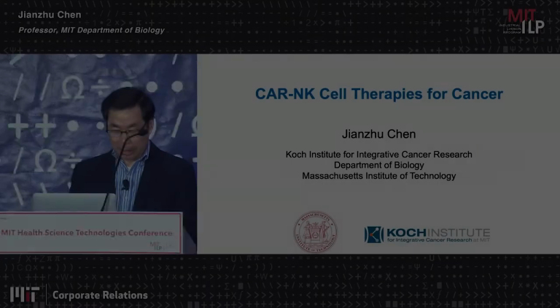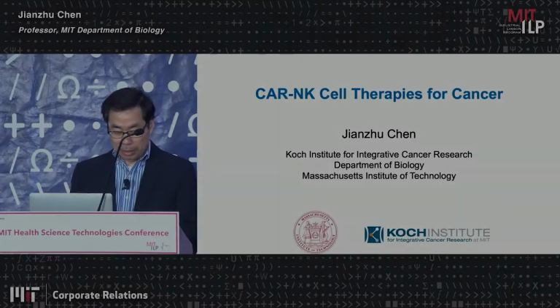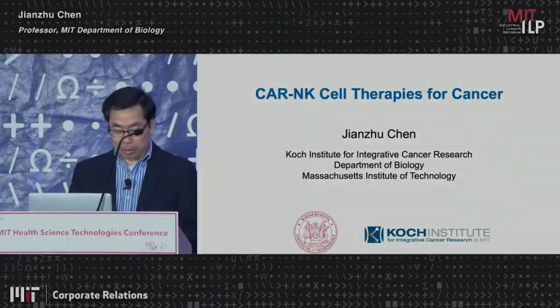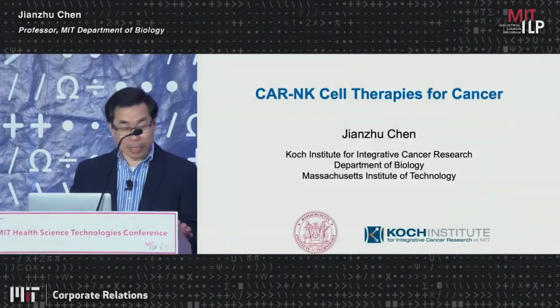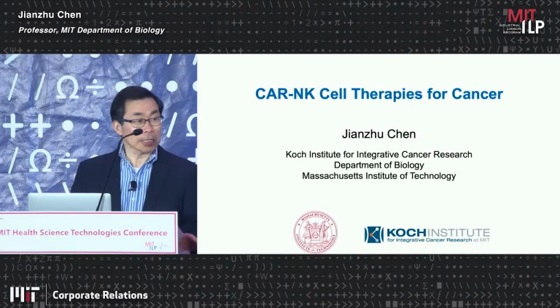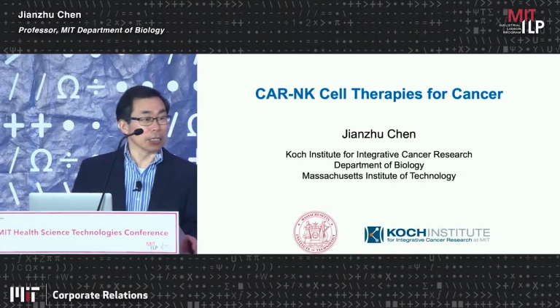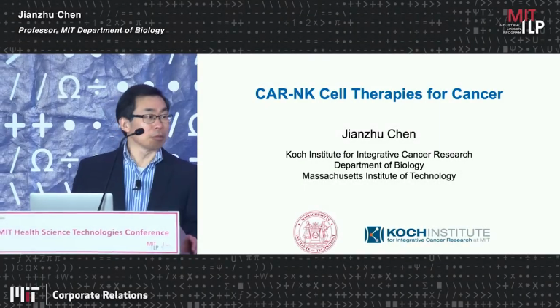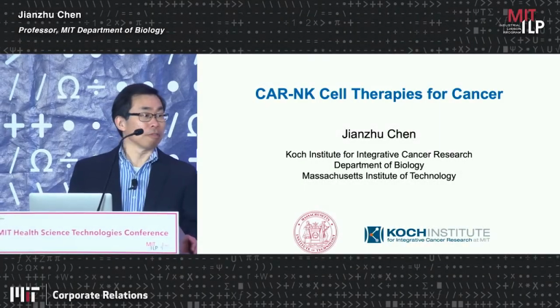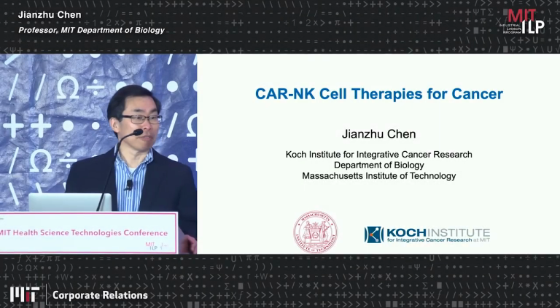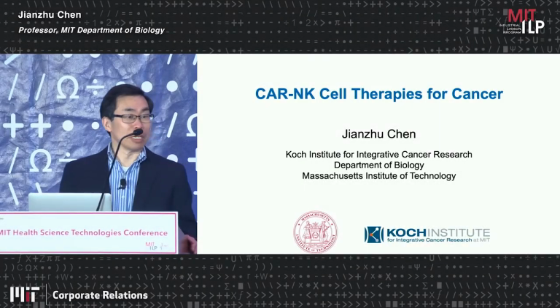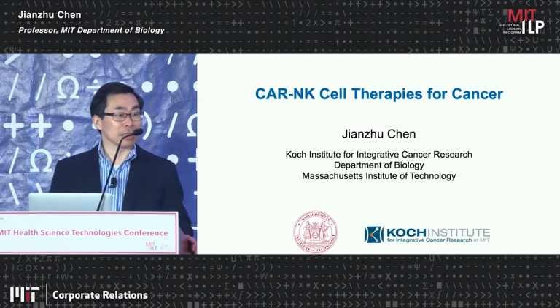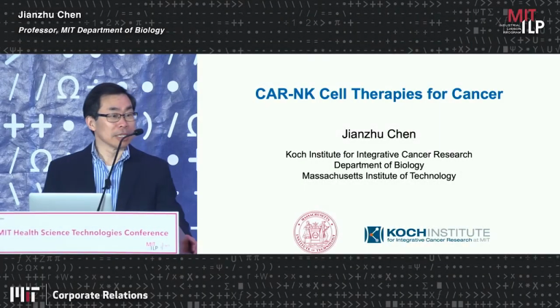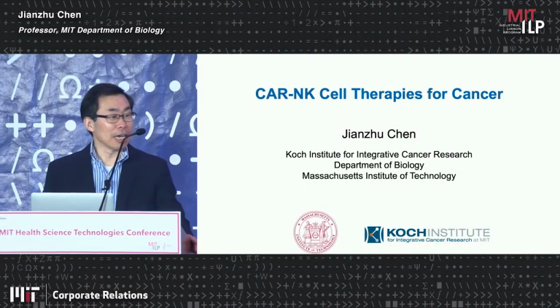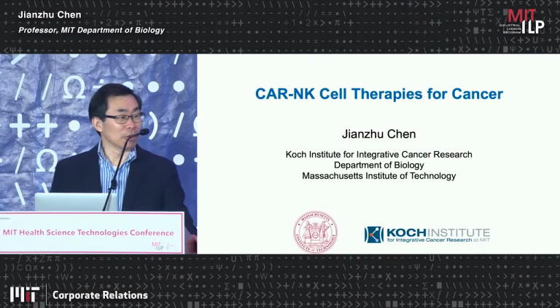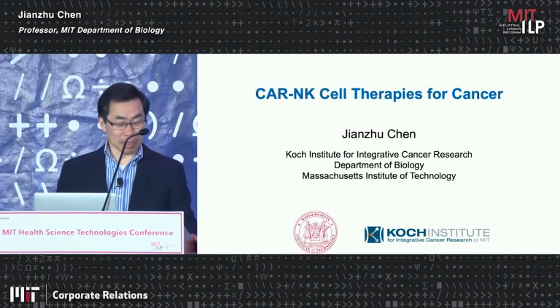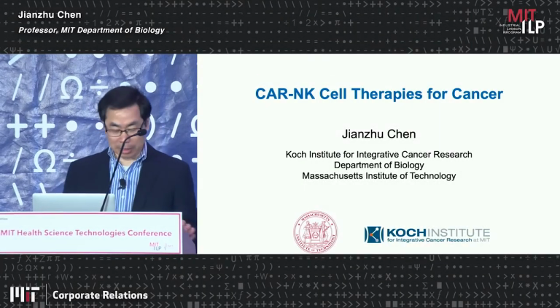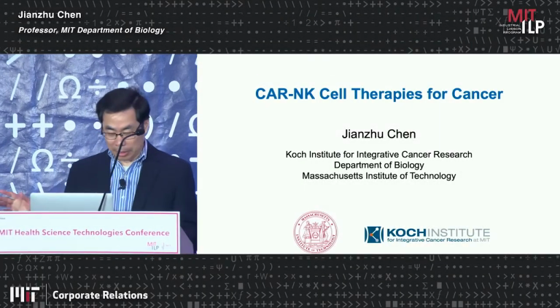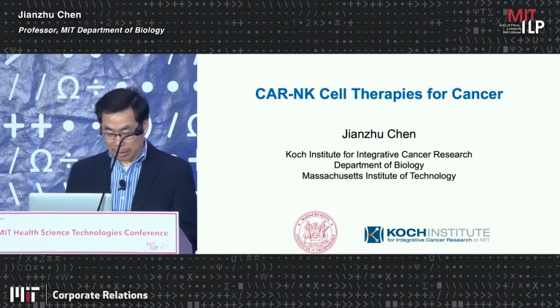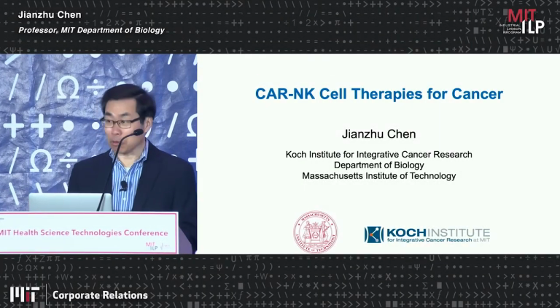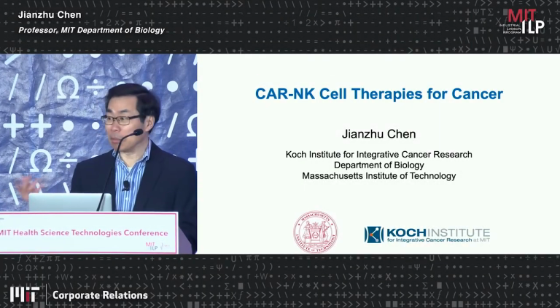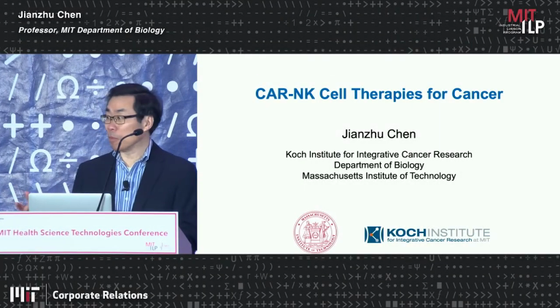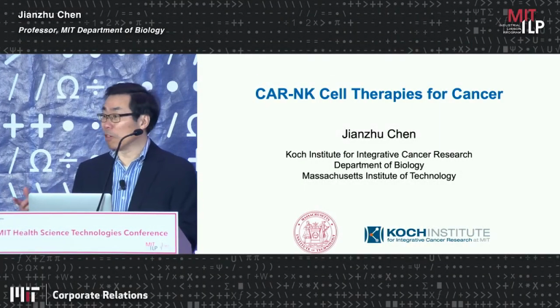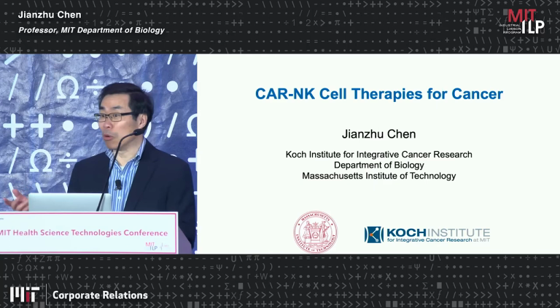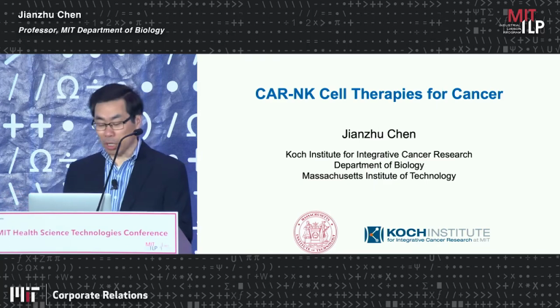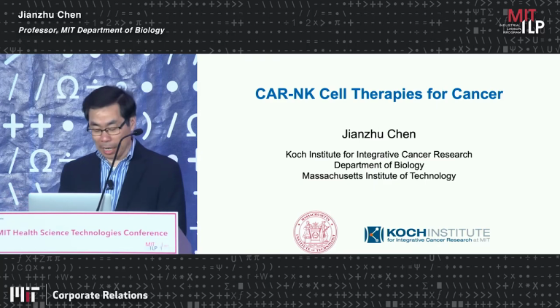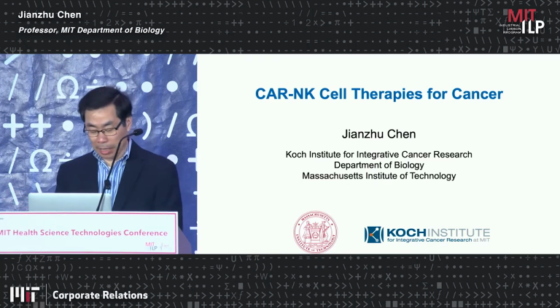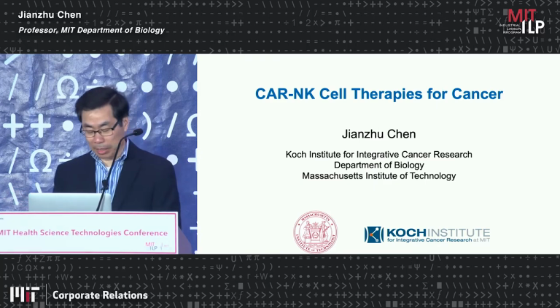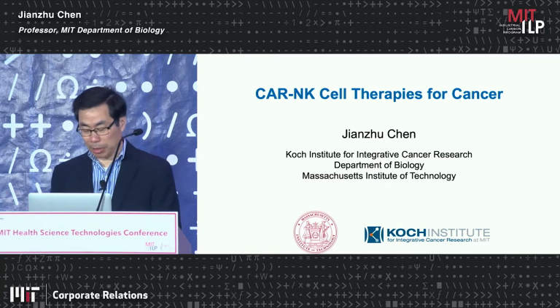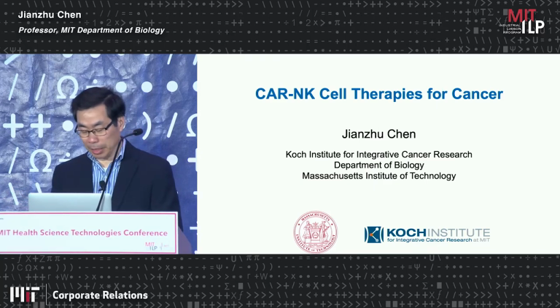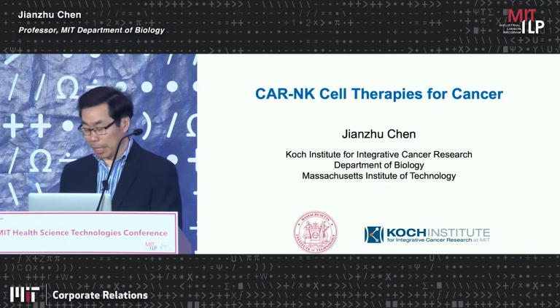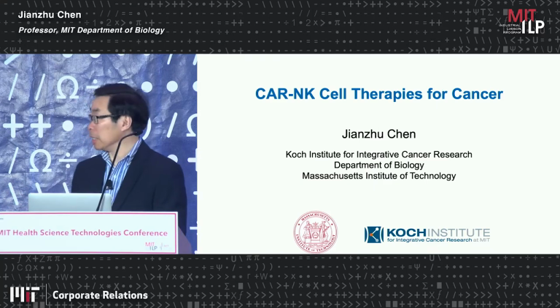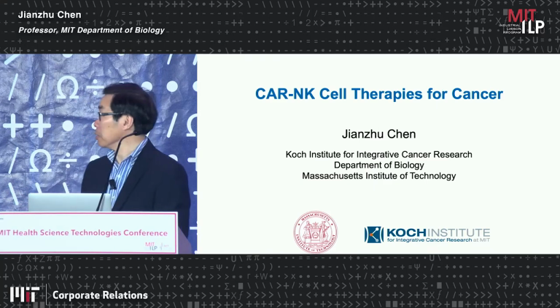In the next 25 minutes, I will describe some of our work on engineering NK cells.